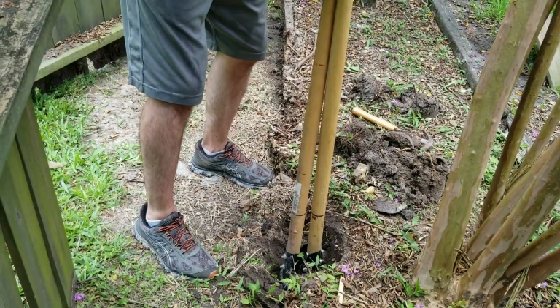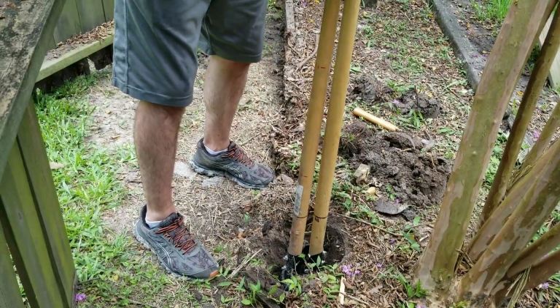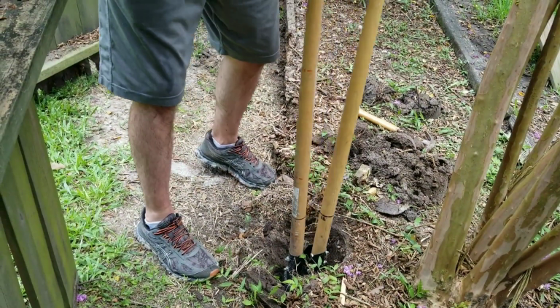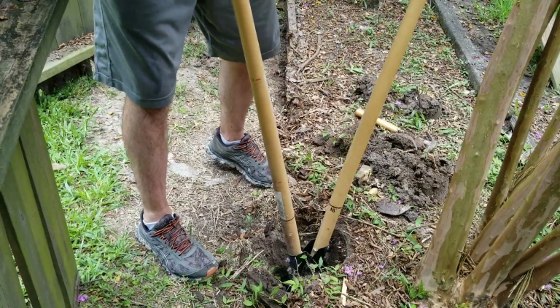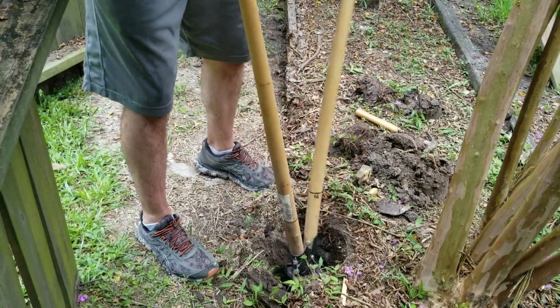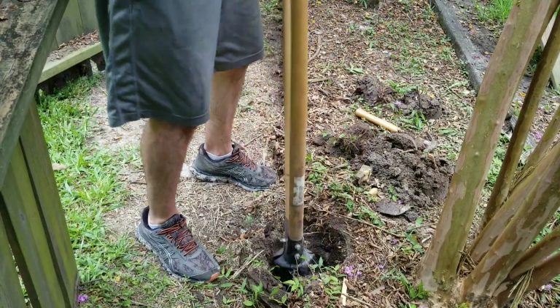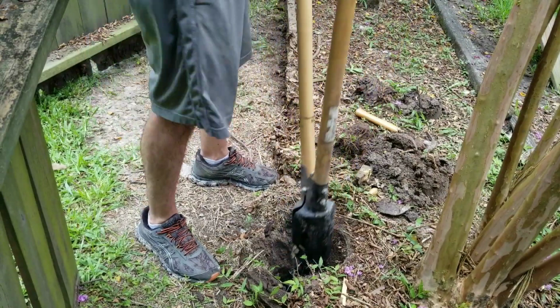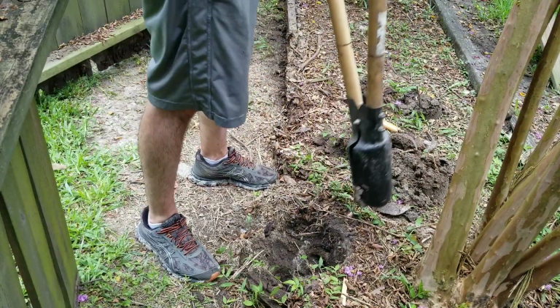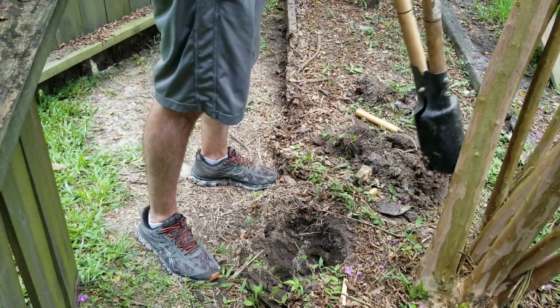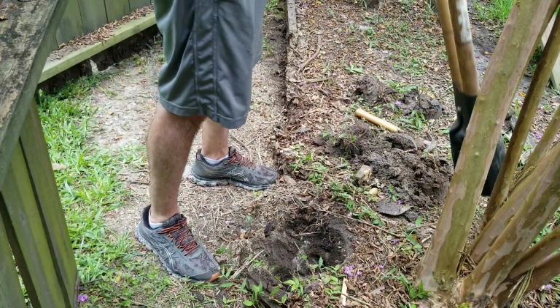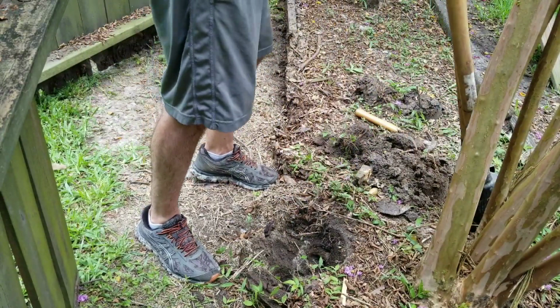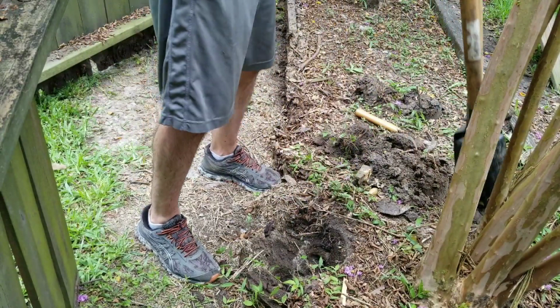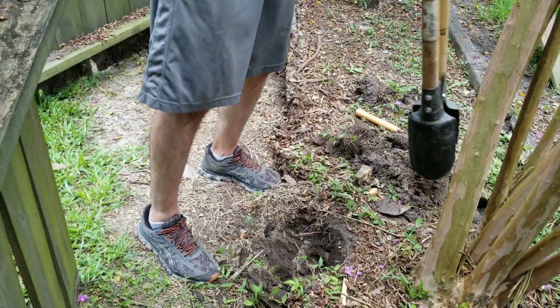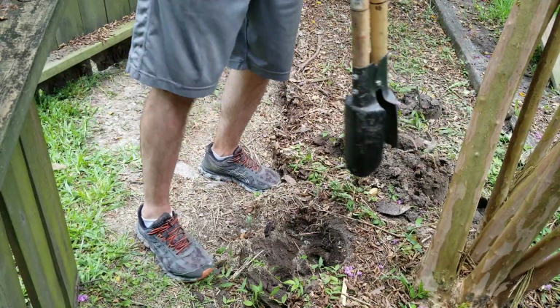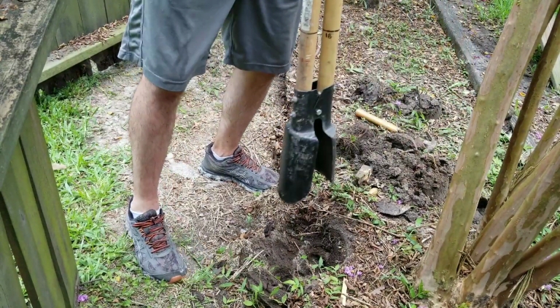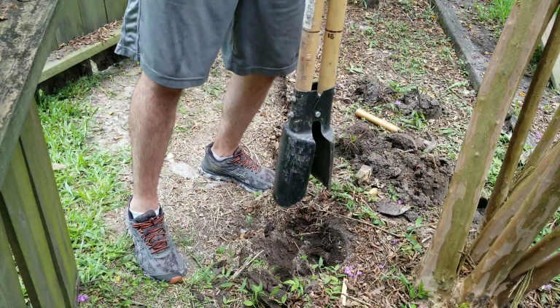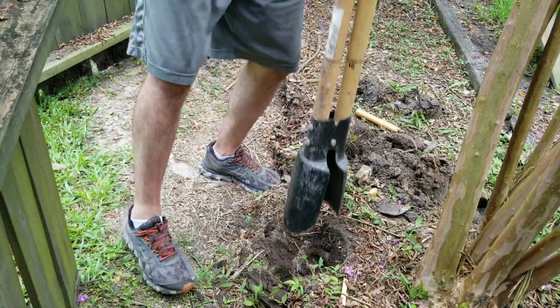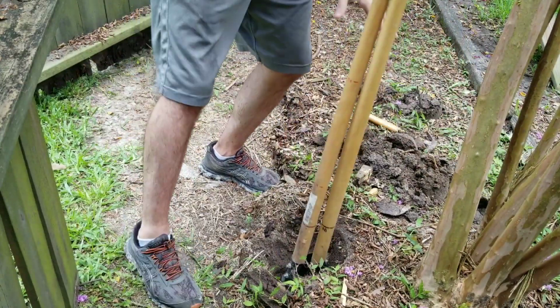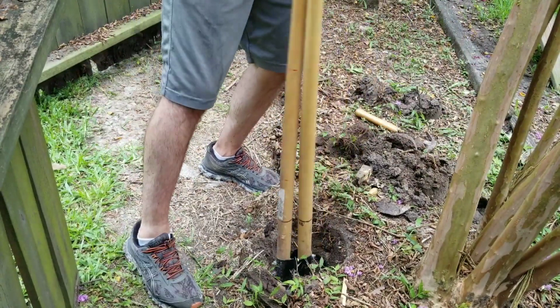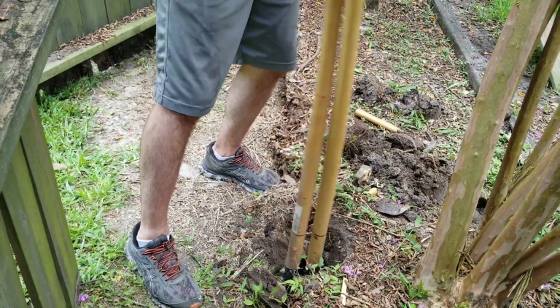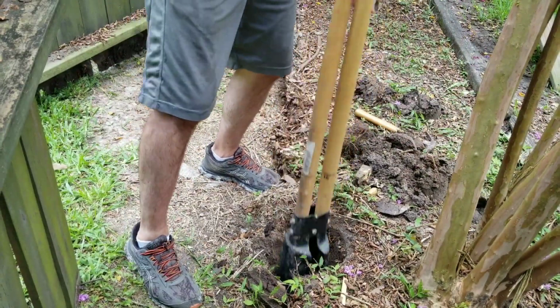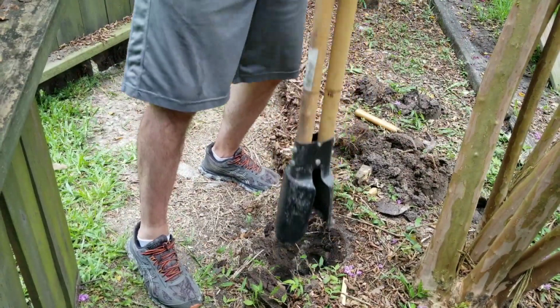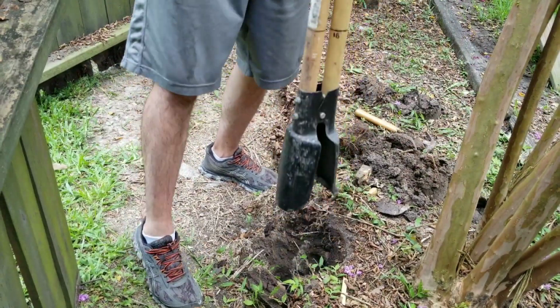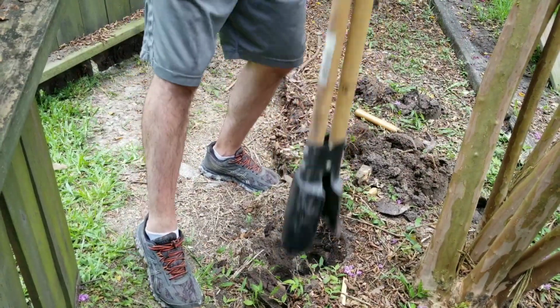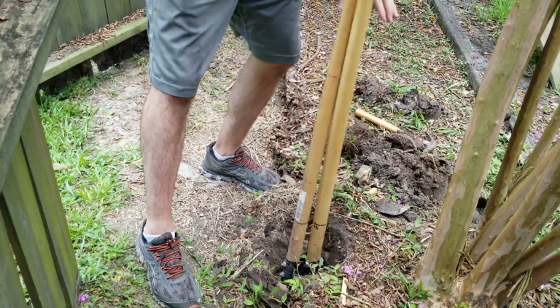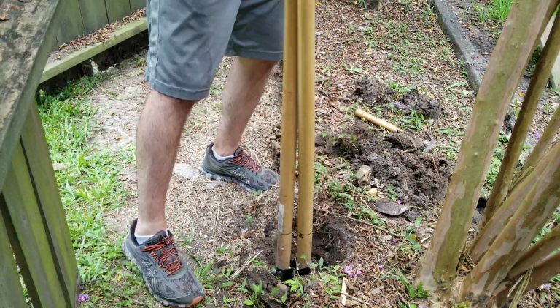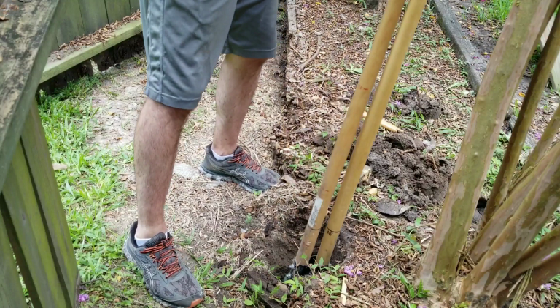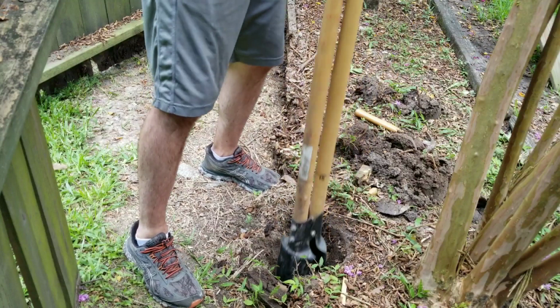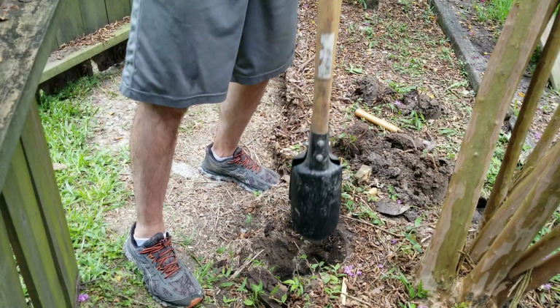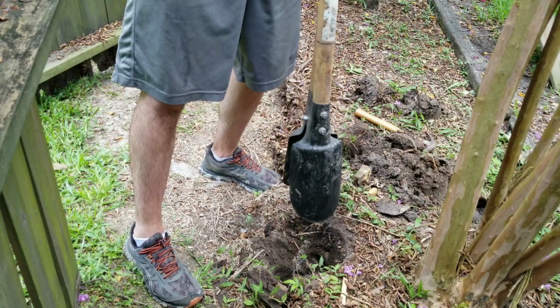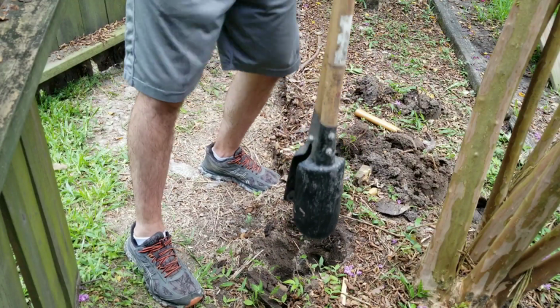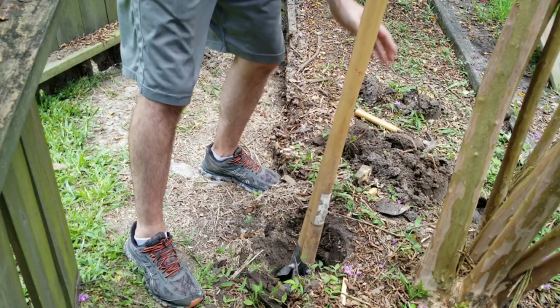Good thing that it's rained. It's been raining a lot here in Houston, so the ground is pretty soft.